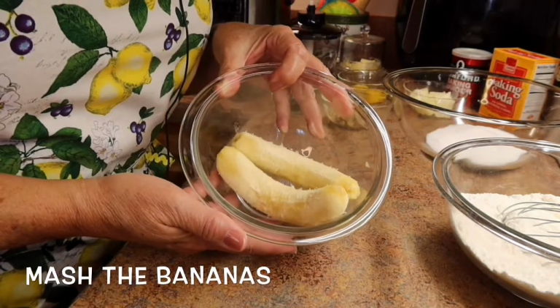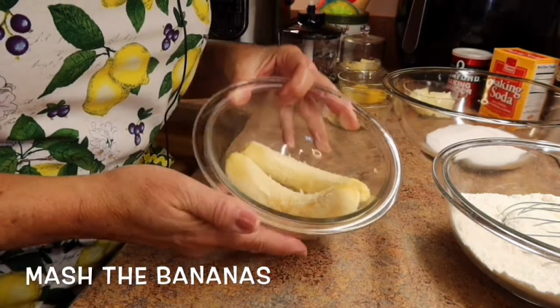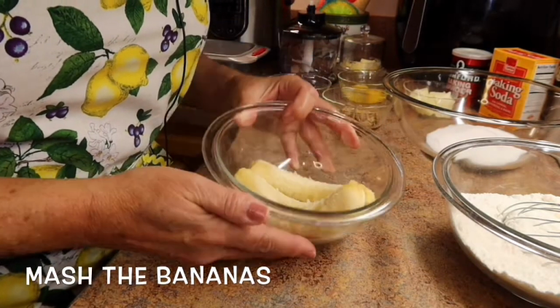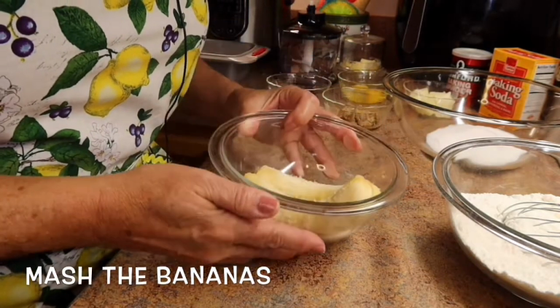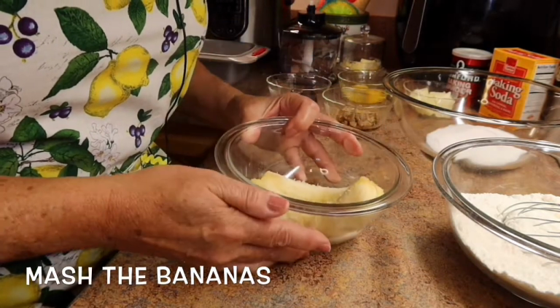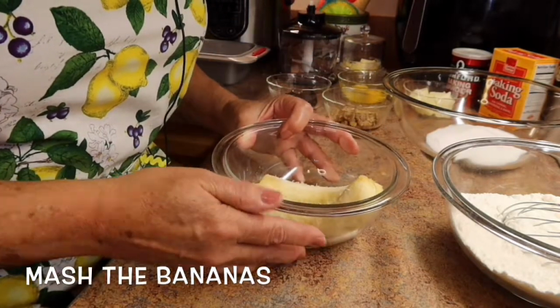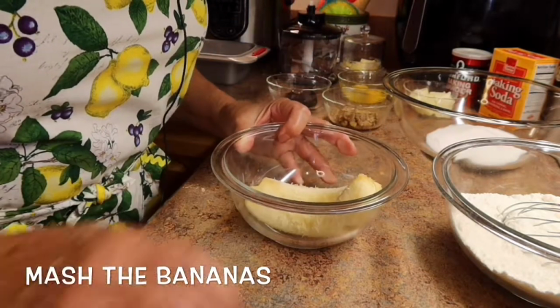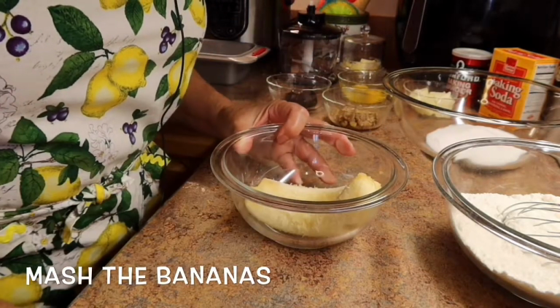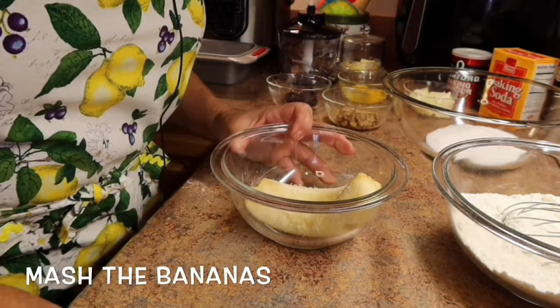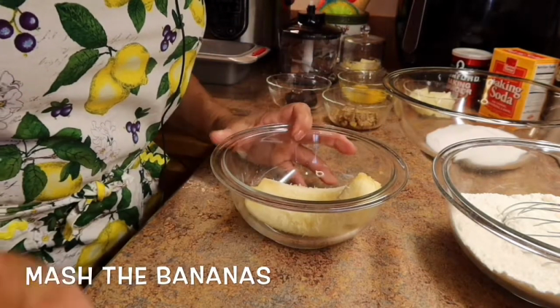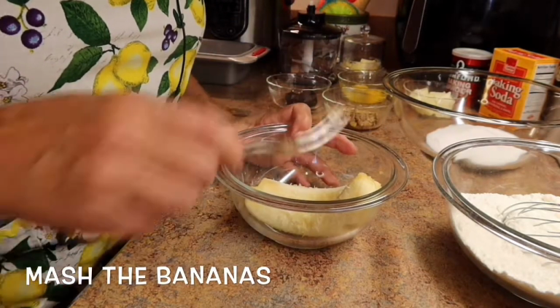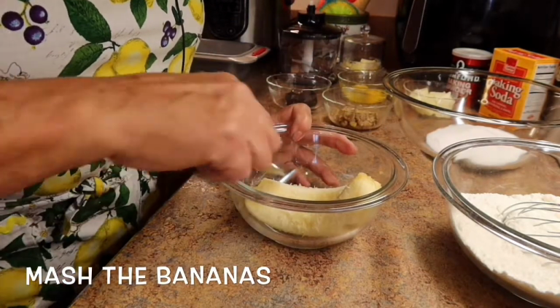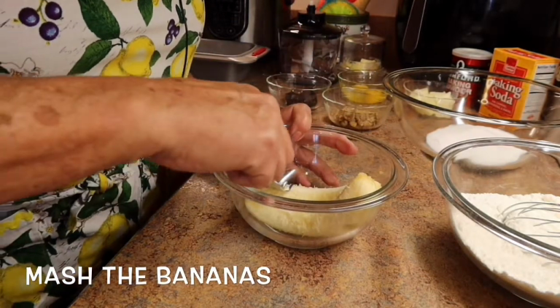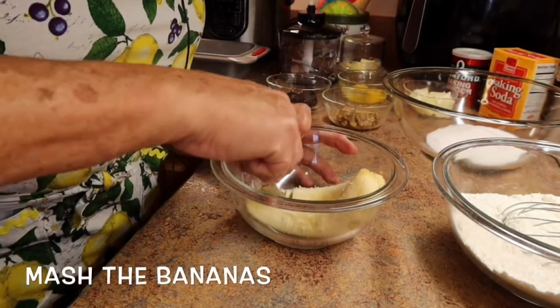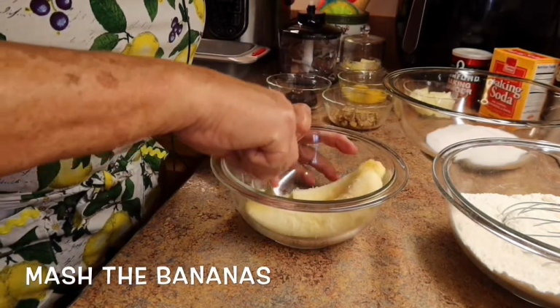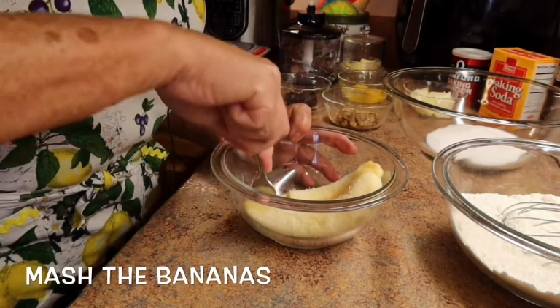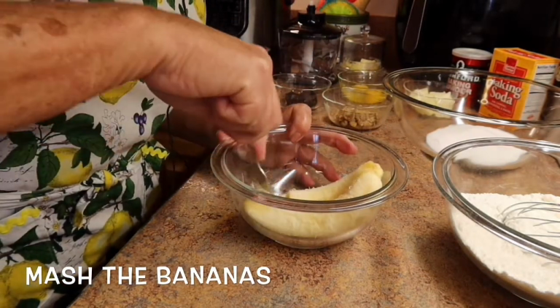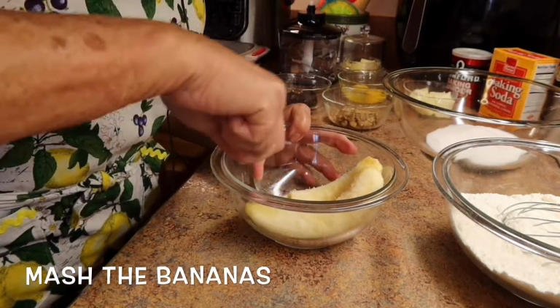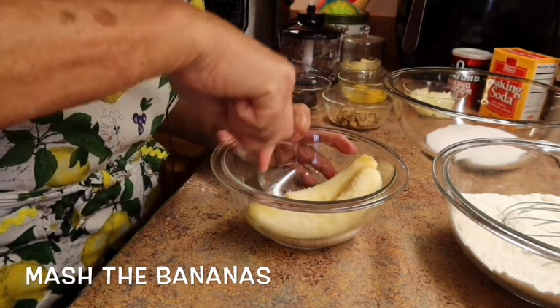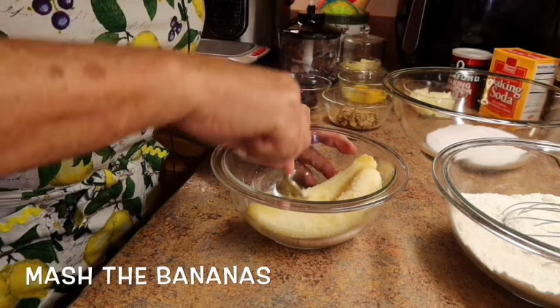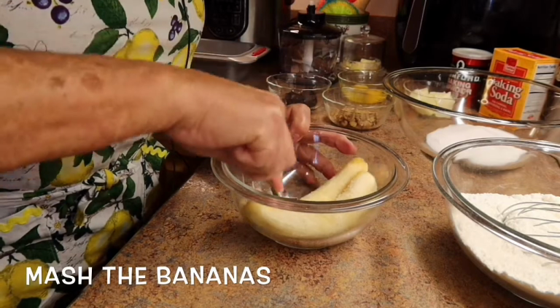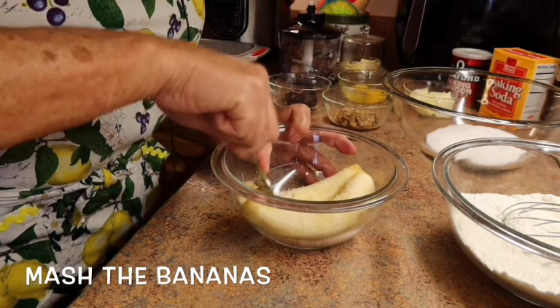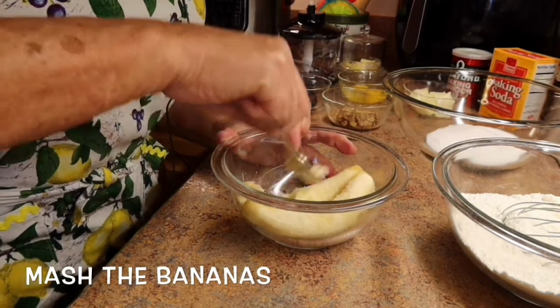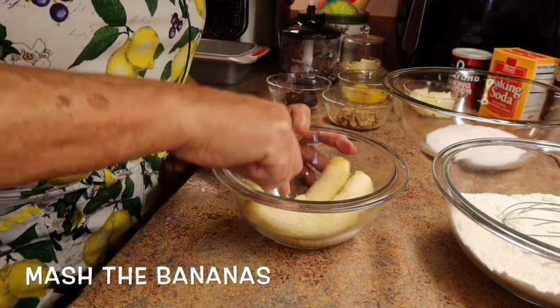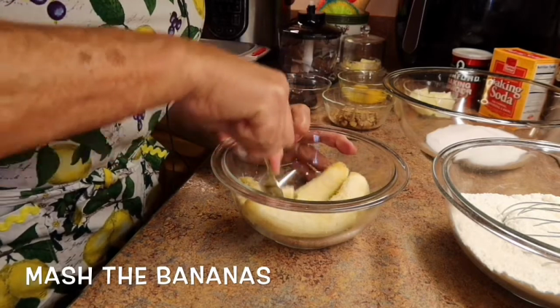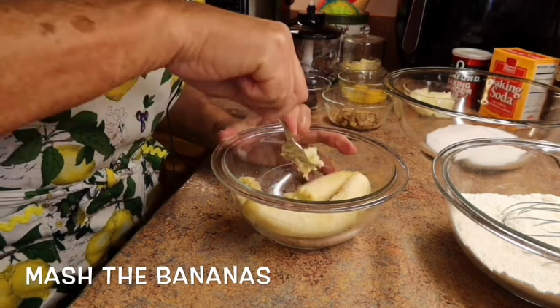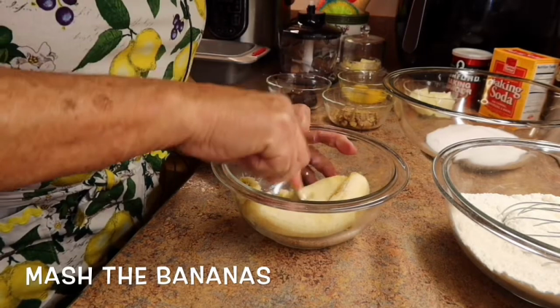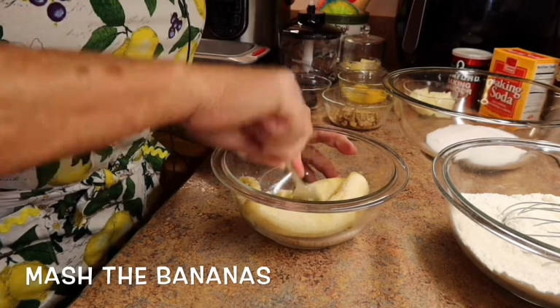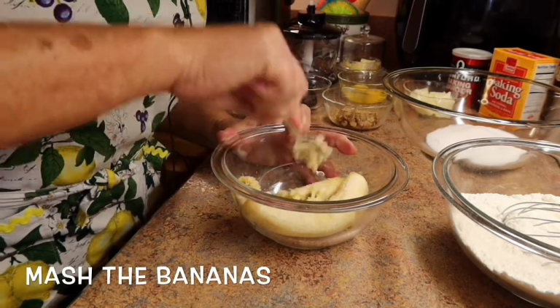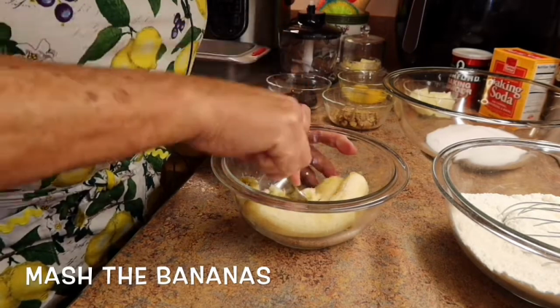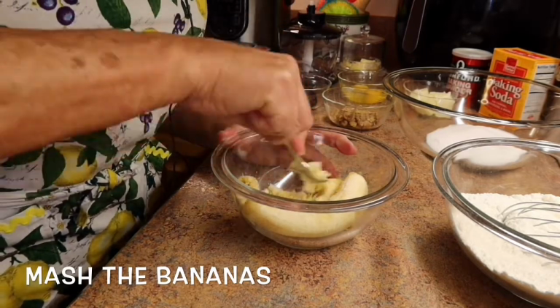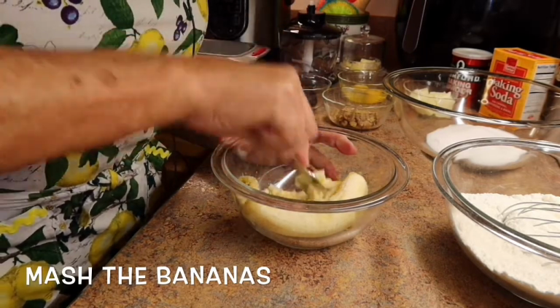And here, of course, are the two ripe bananas. You just want to take a fork and mash them up.